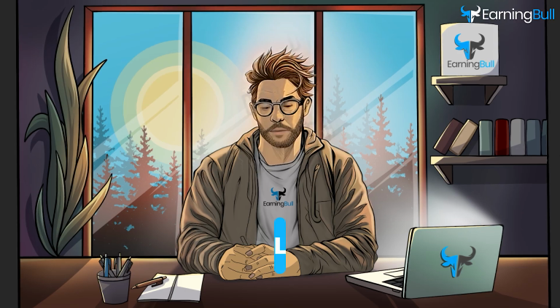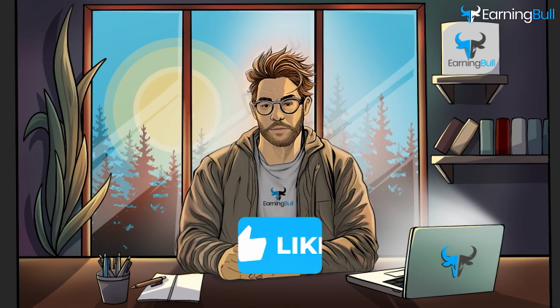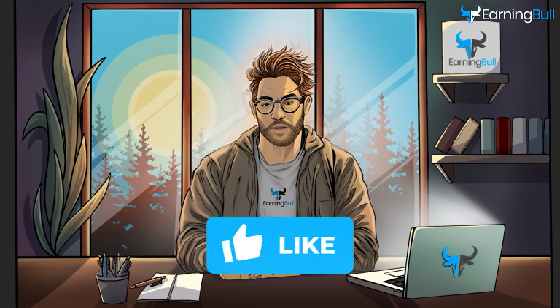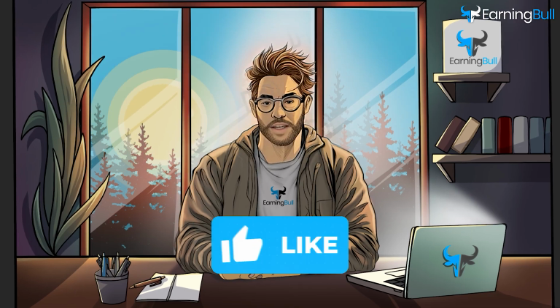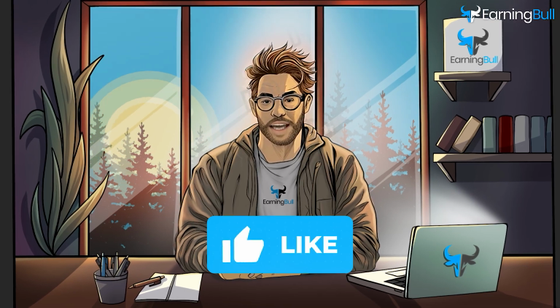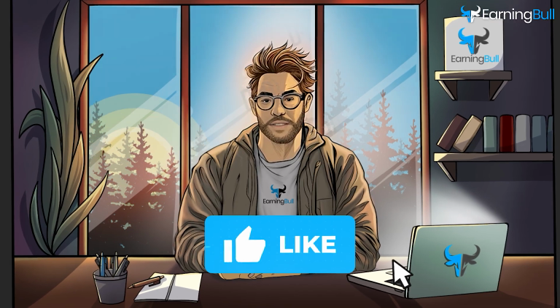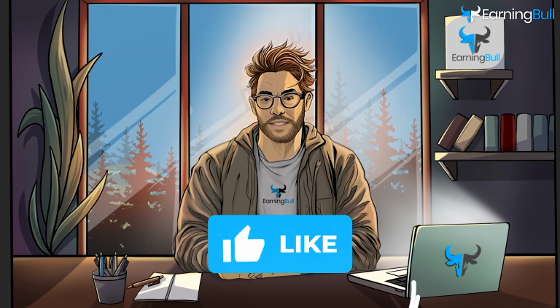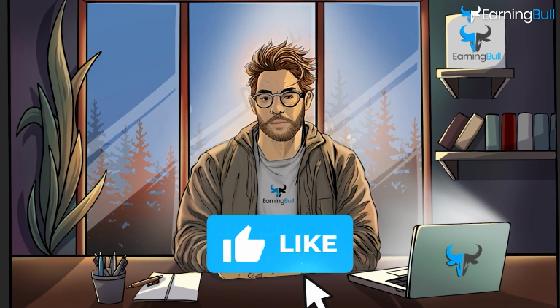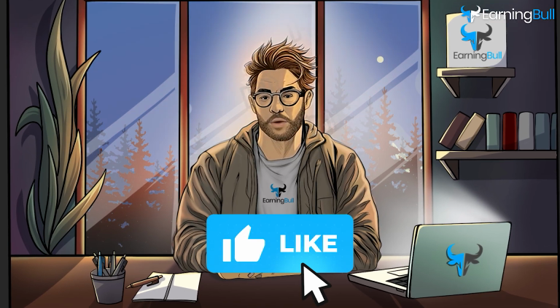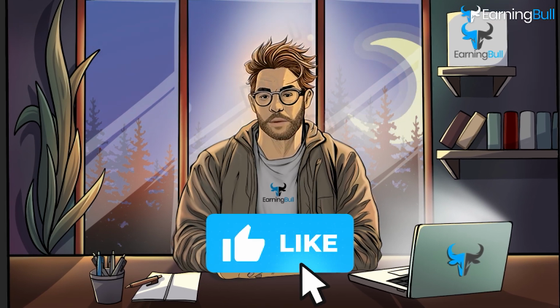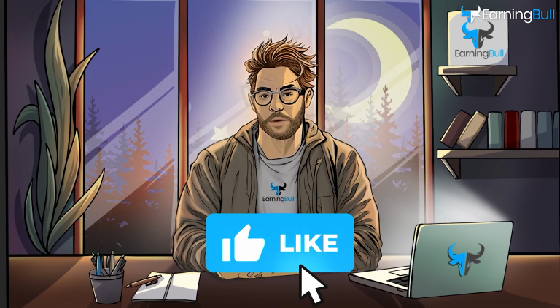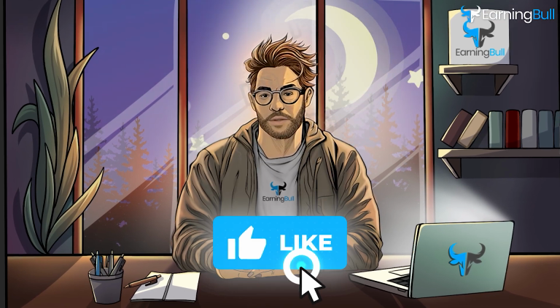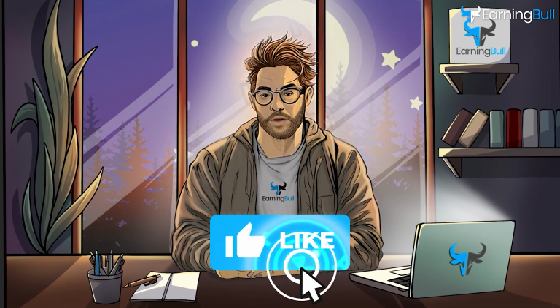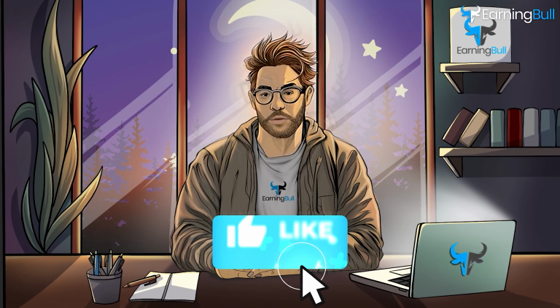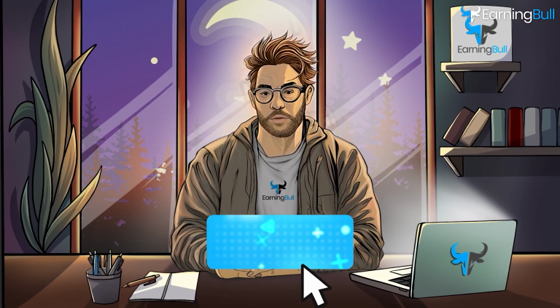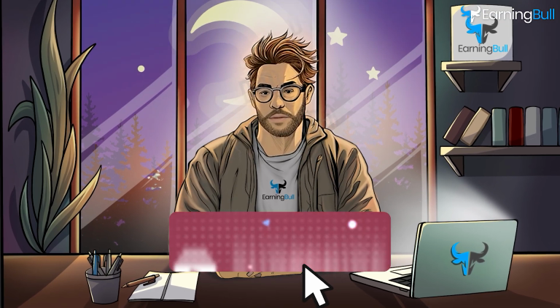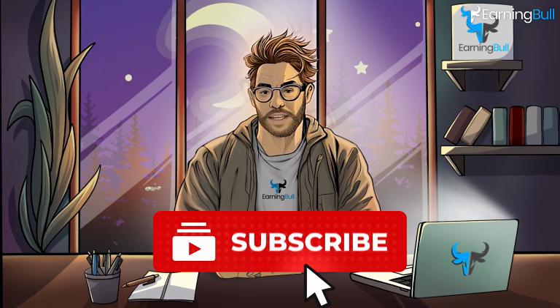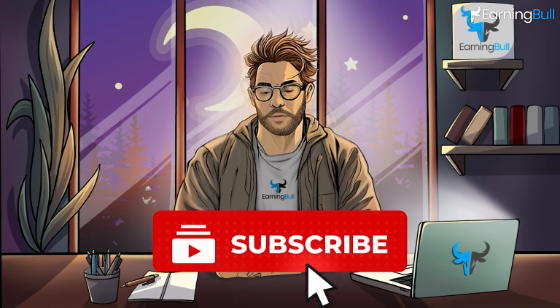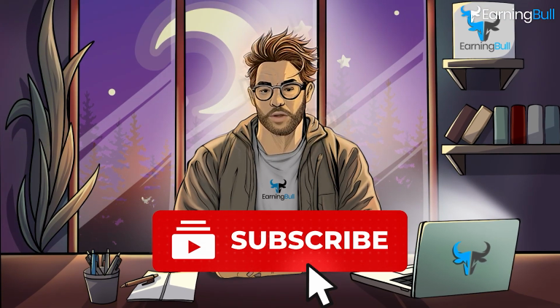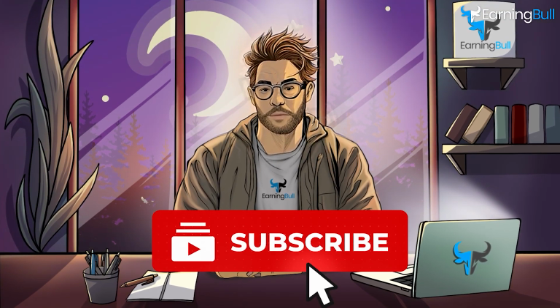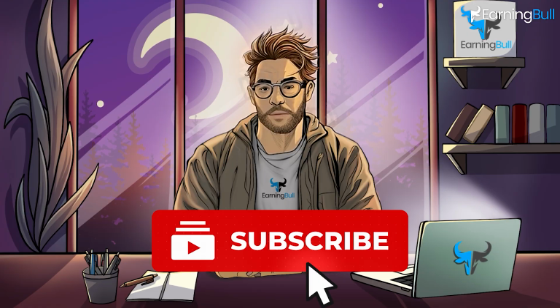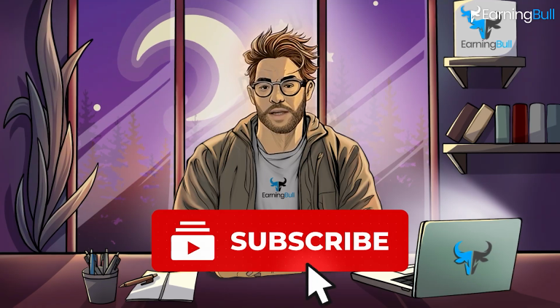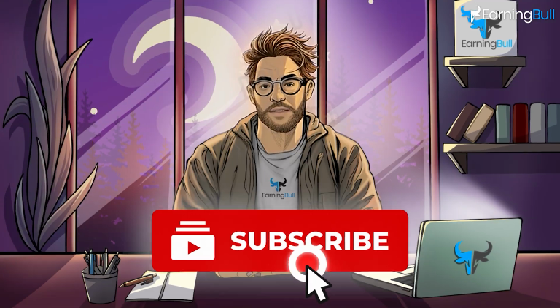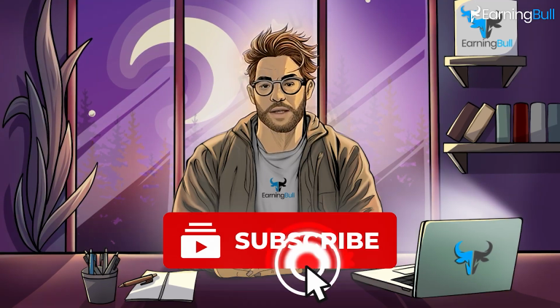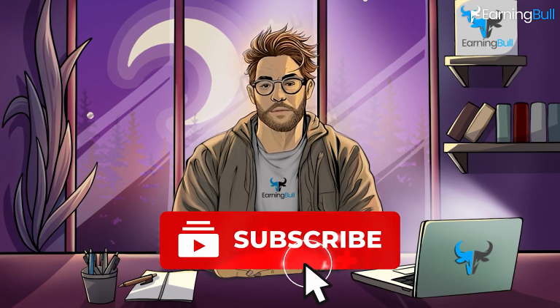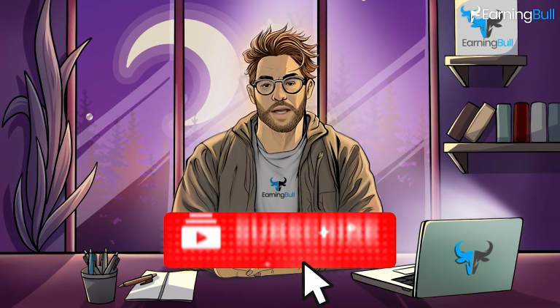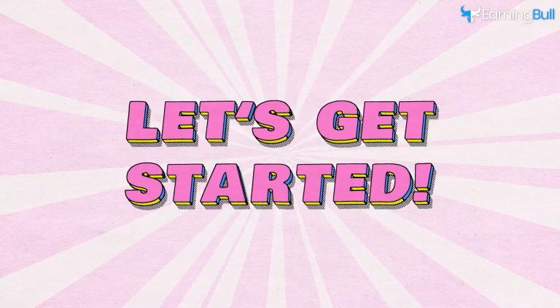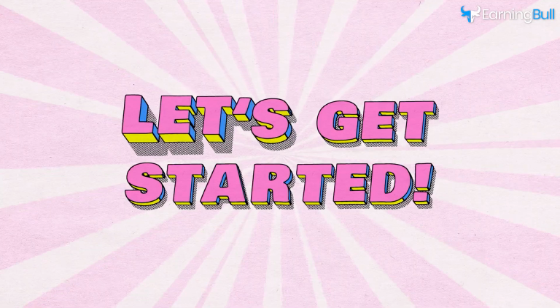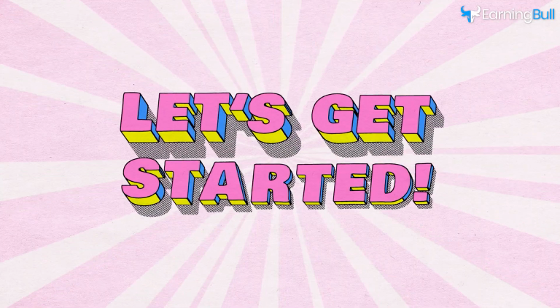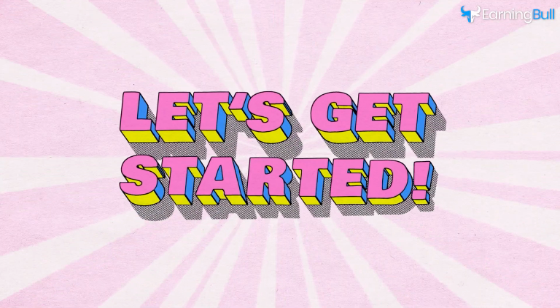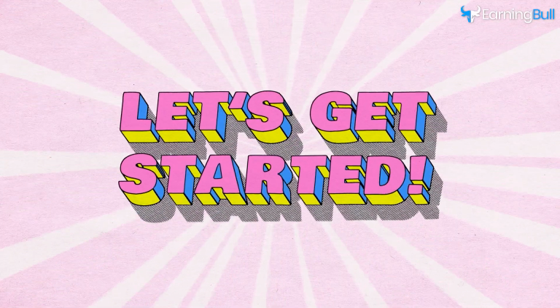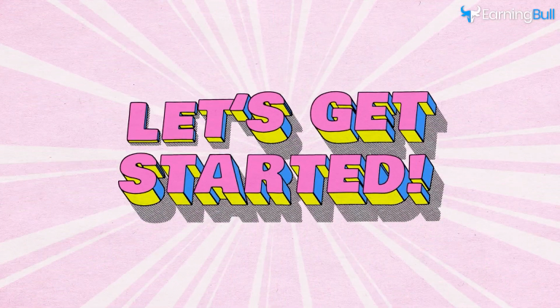But first, hit that subscribe button so you don't miss any future money-making tips. Let's get started.